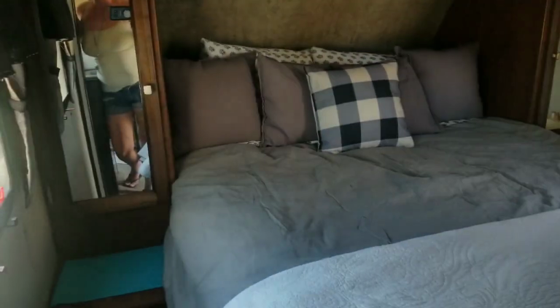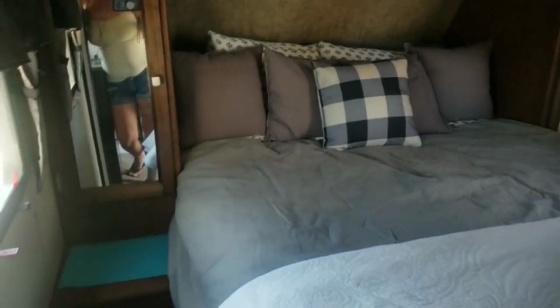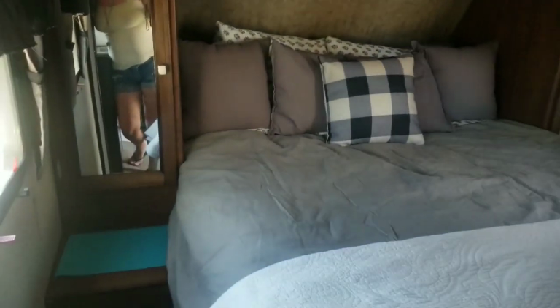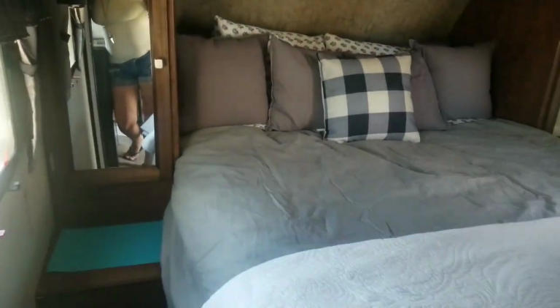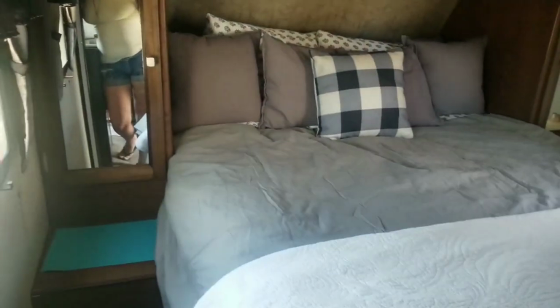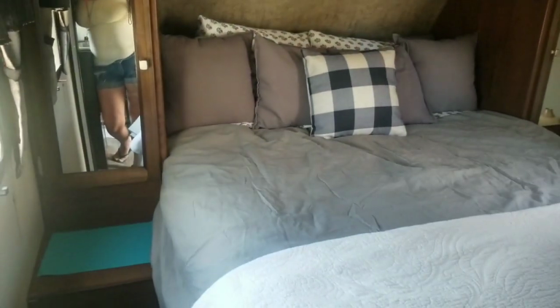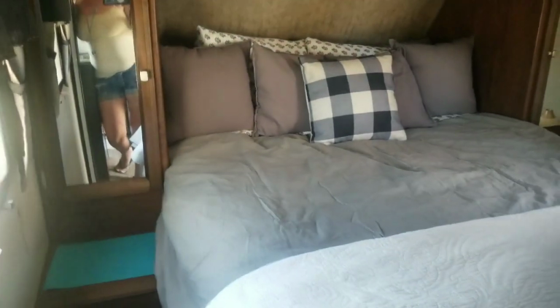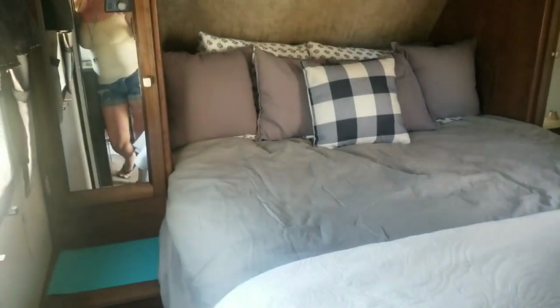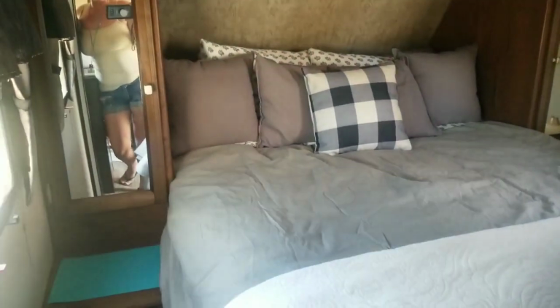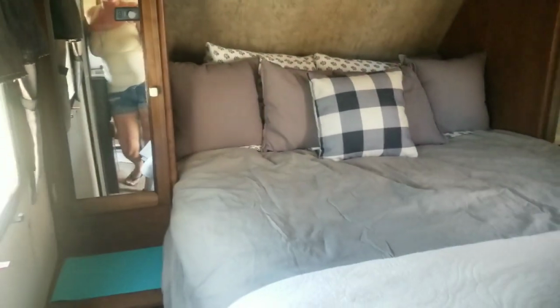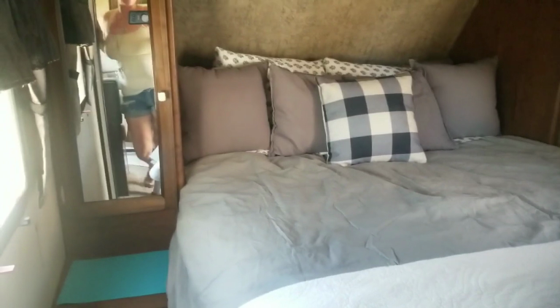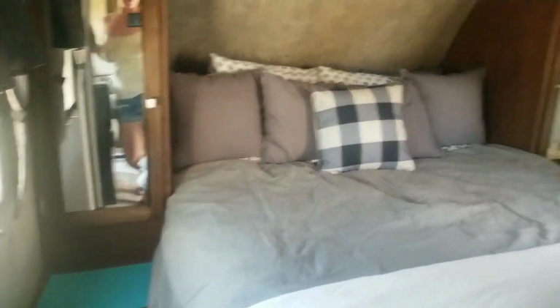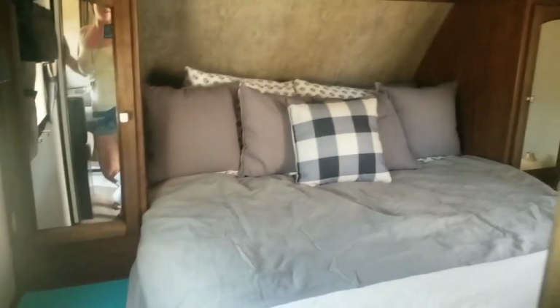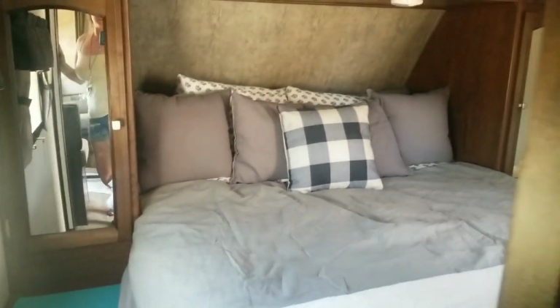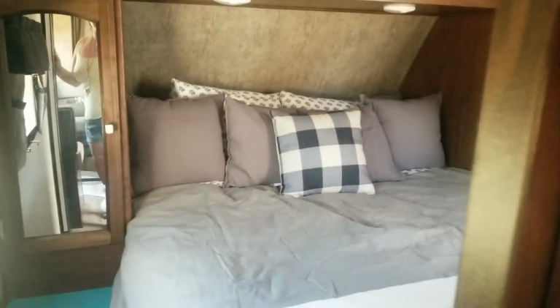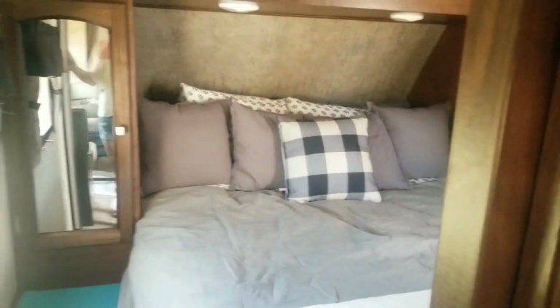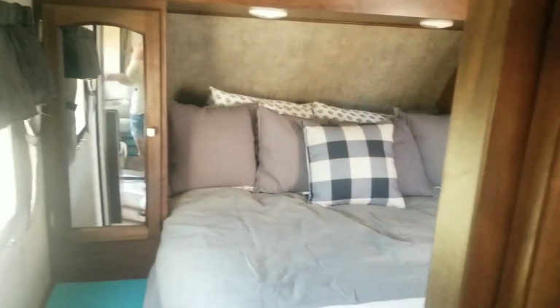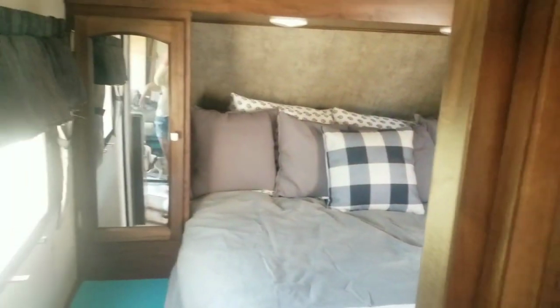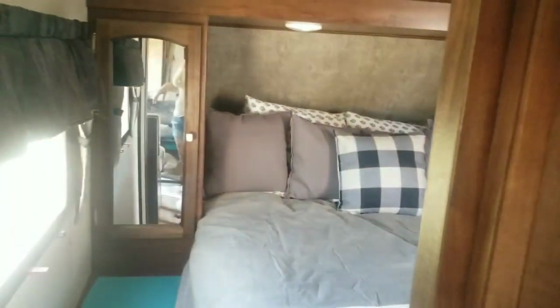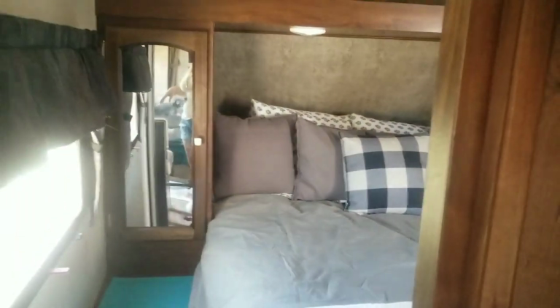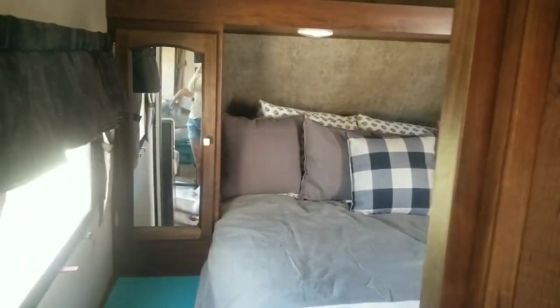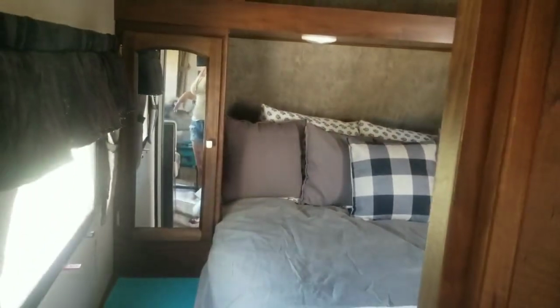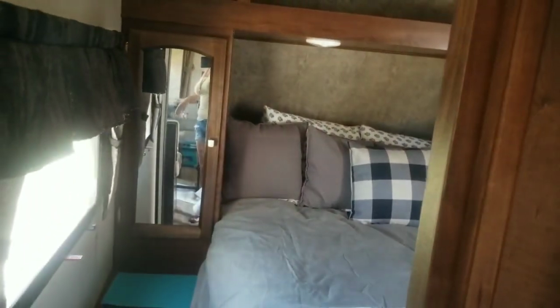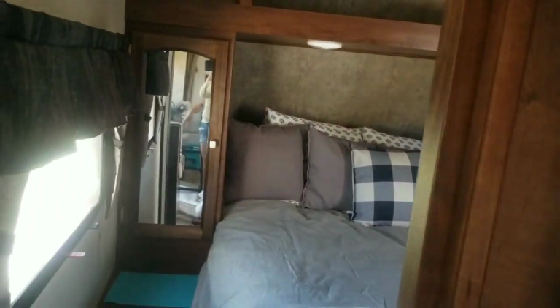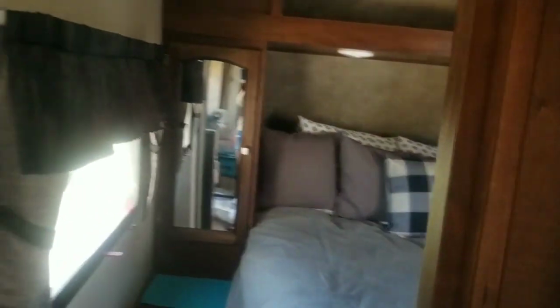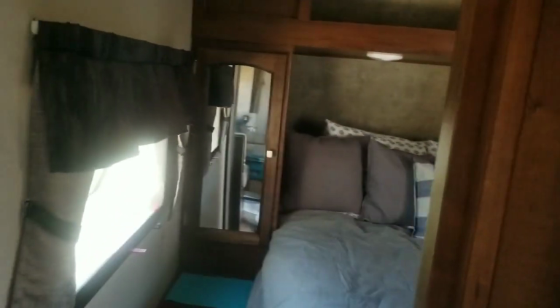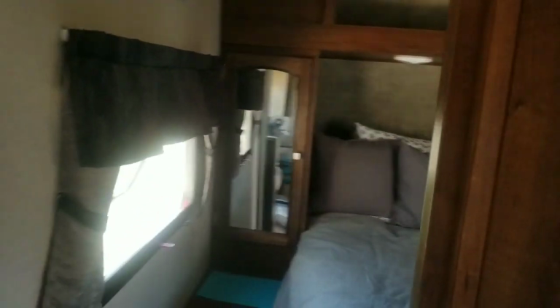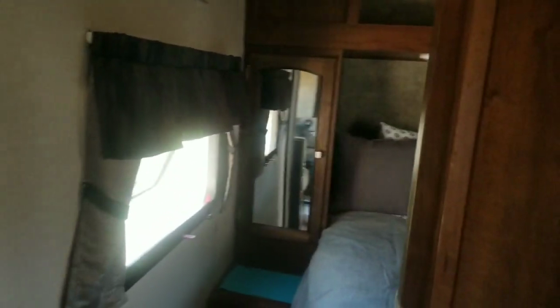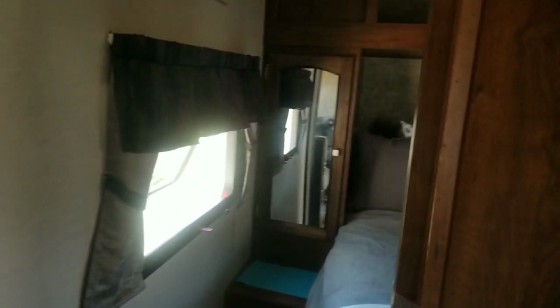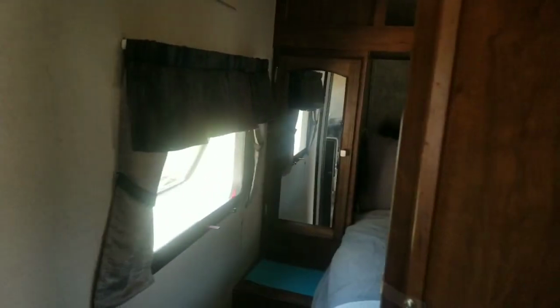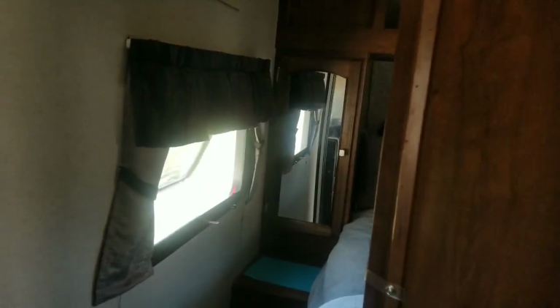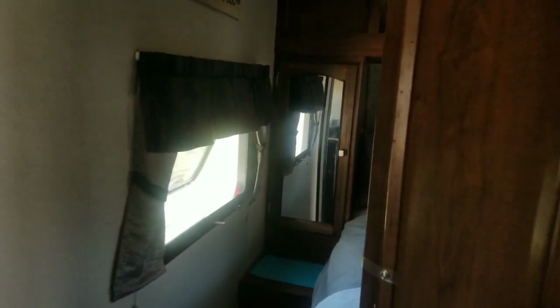Now I'll show you what we got inside the house.